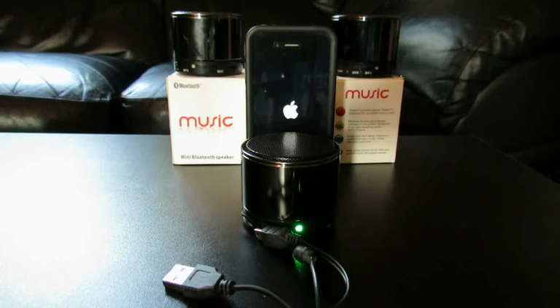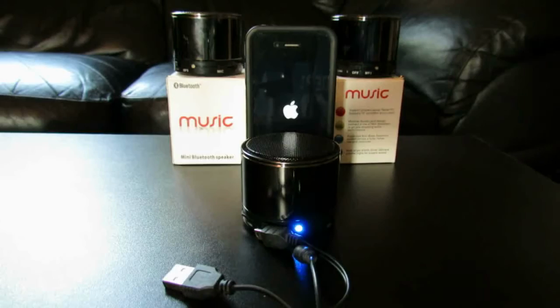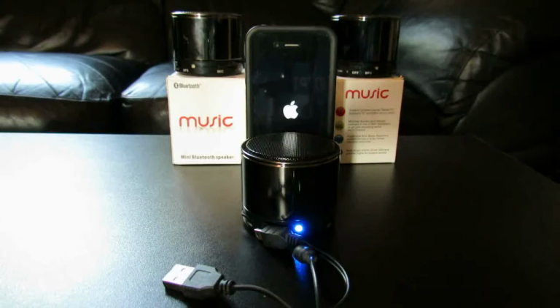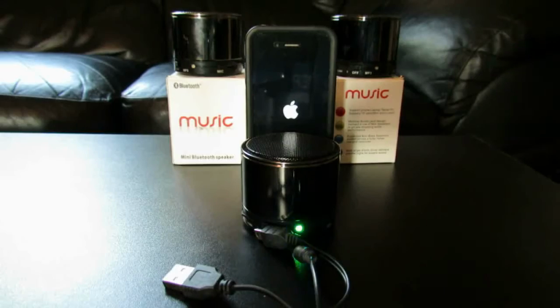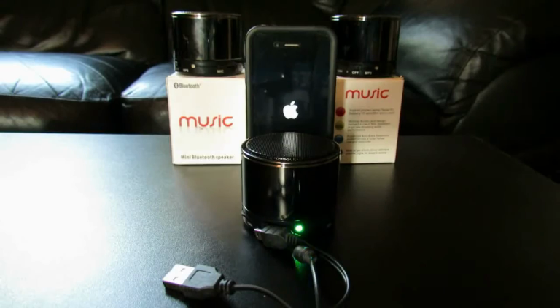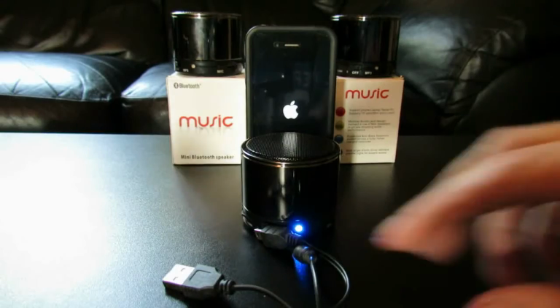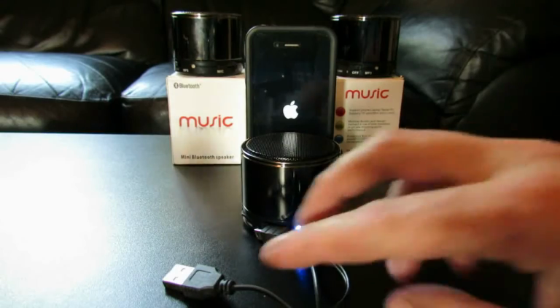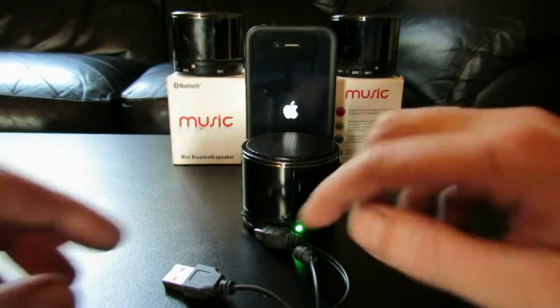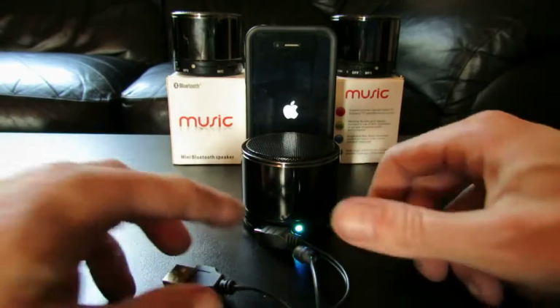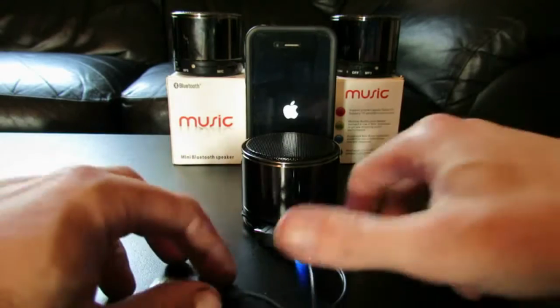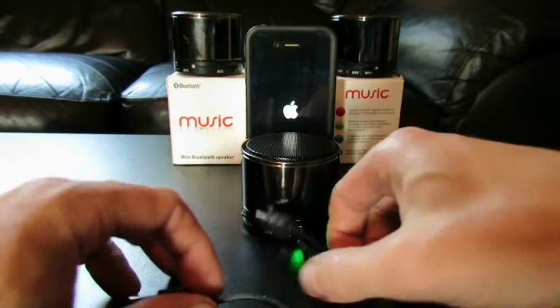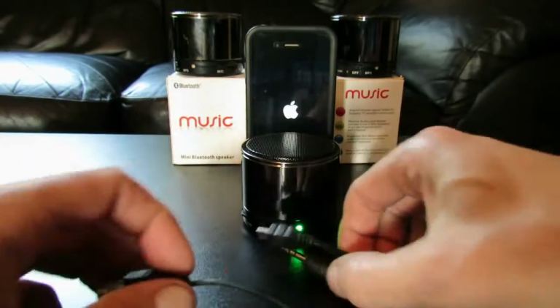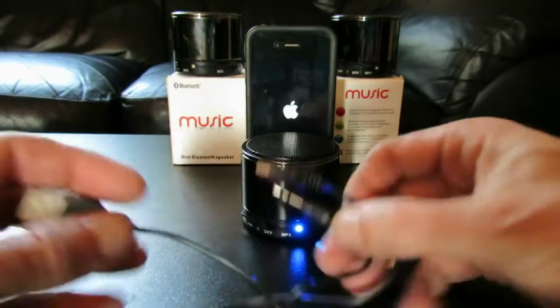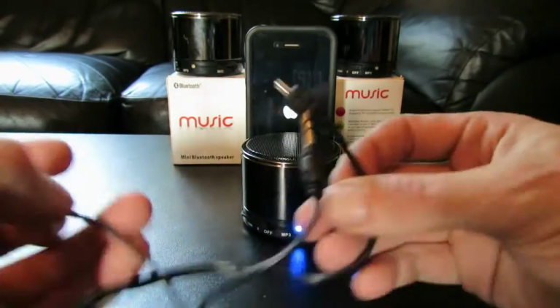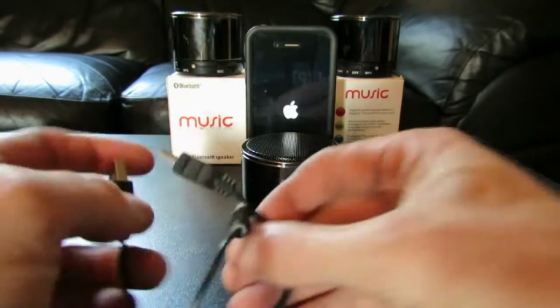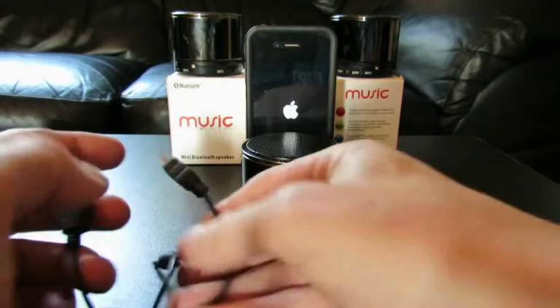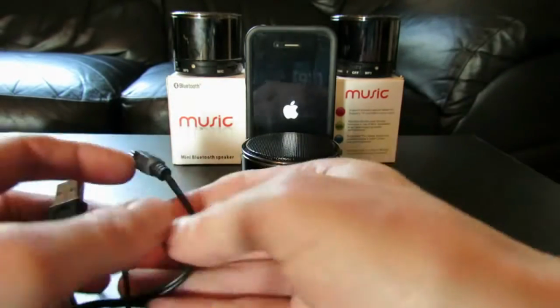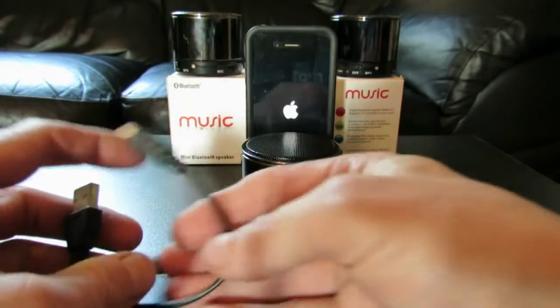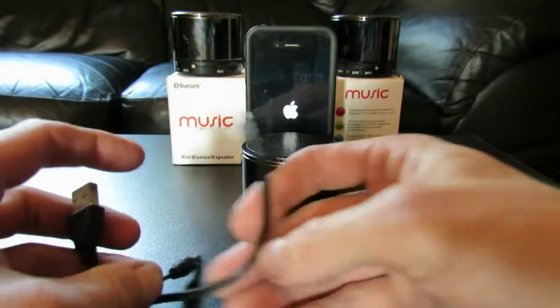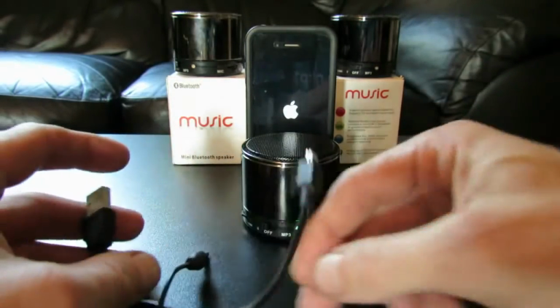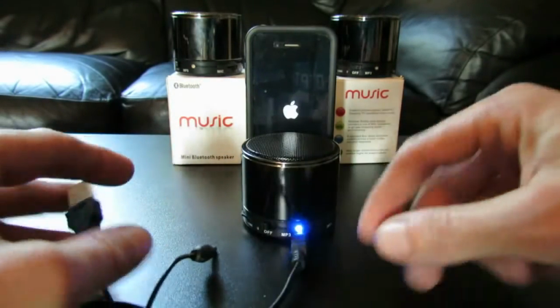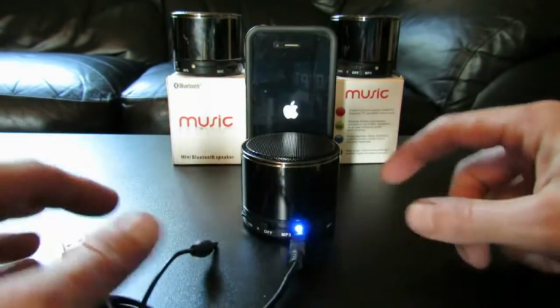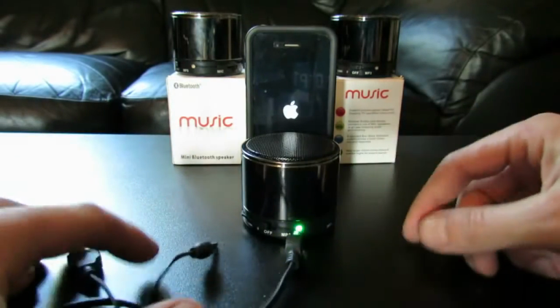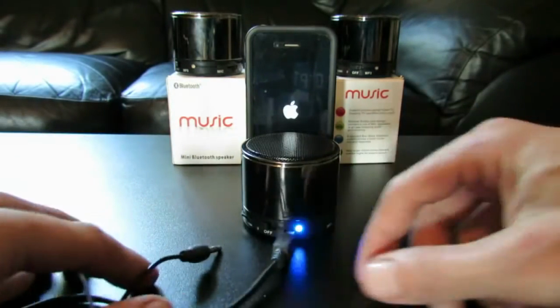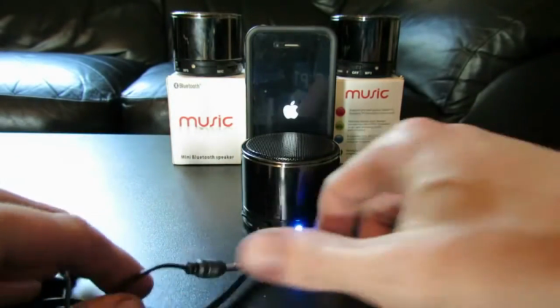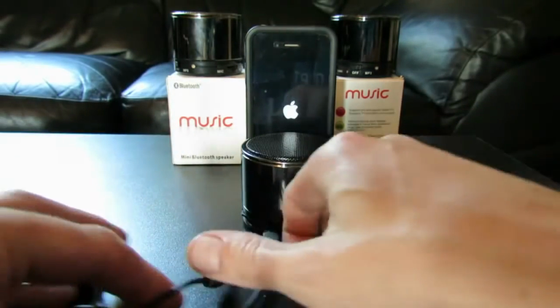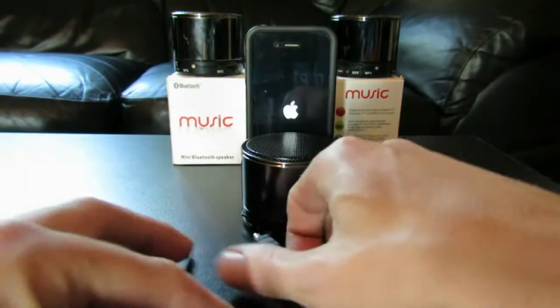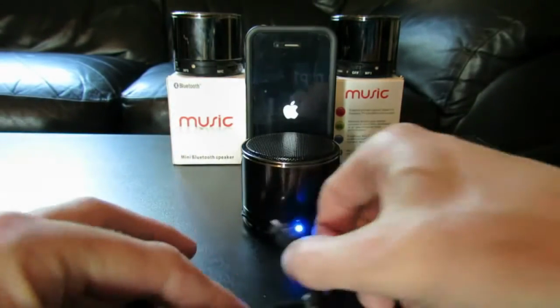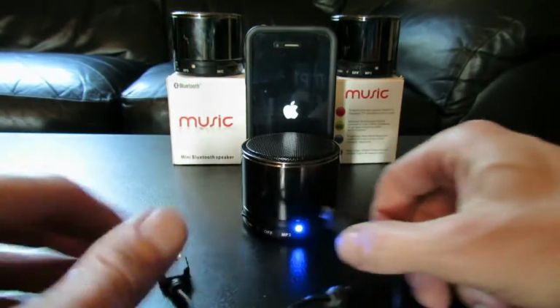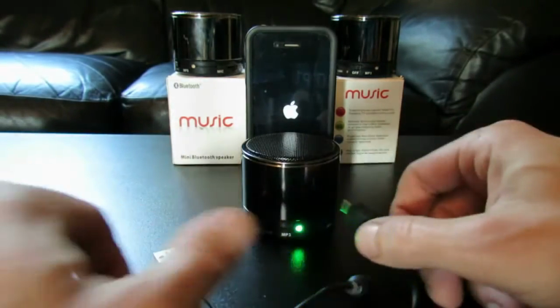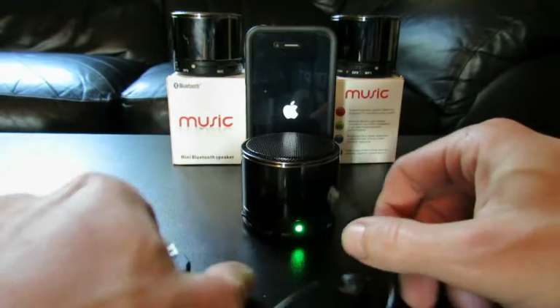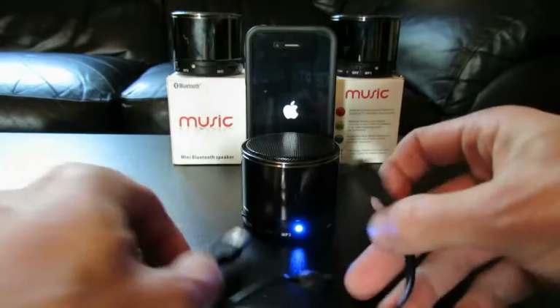Hi guys, I'd like to quickly show you this. This is the SK-S10 portable Bluetooth mini speaker.